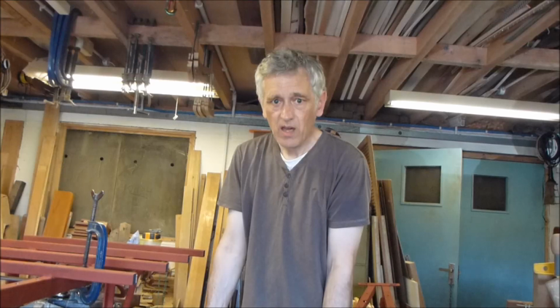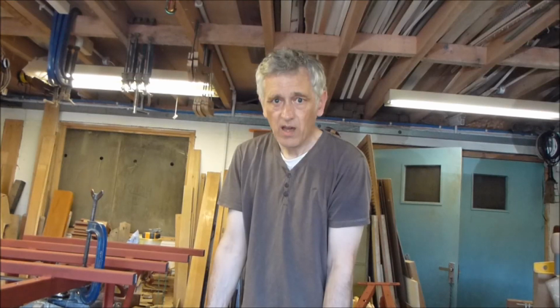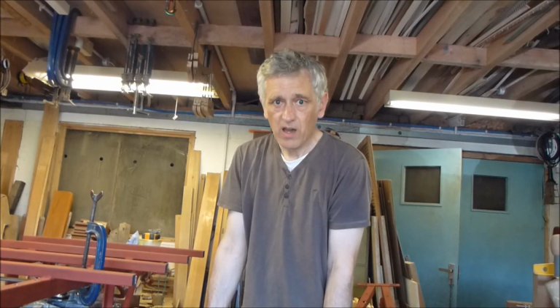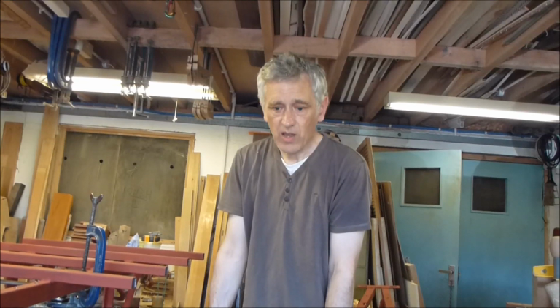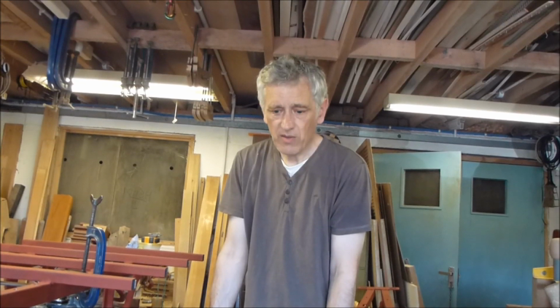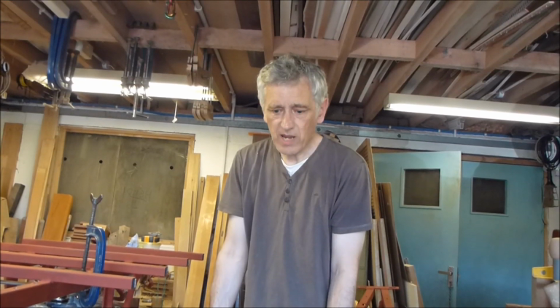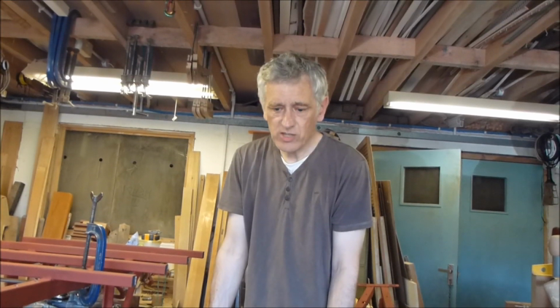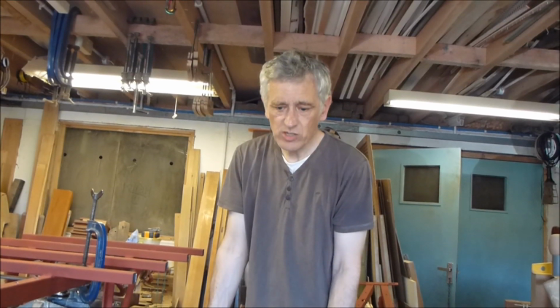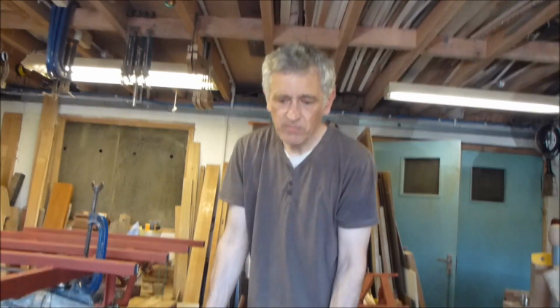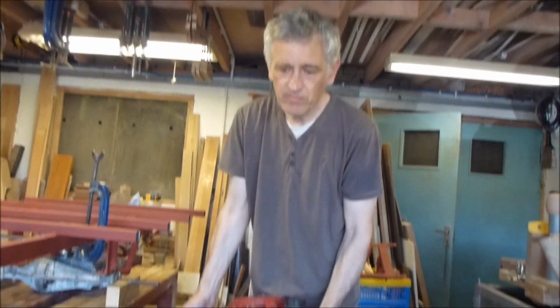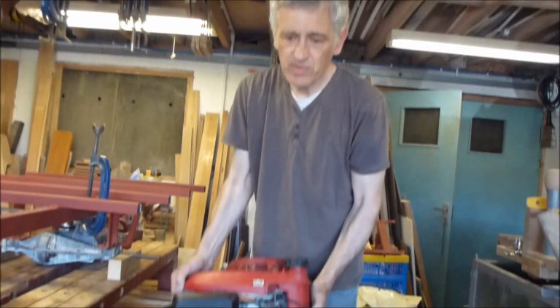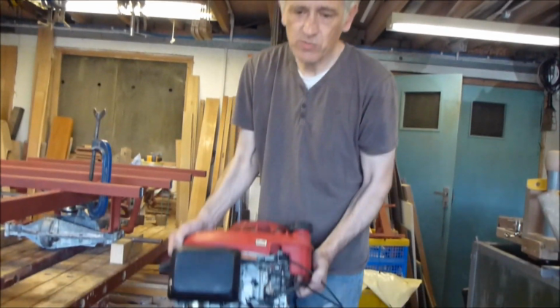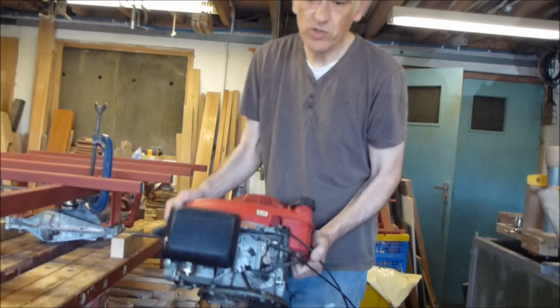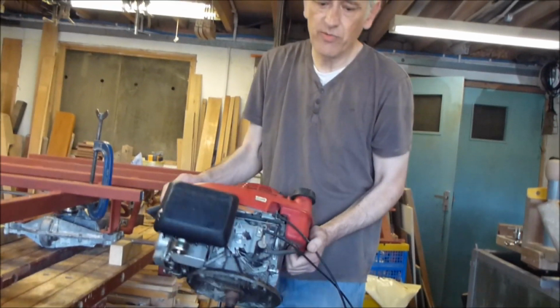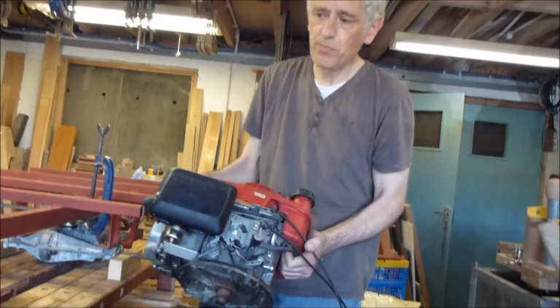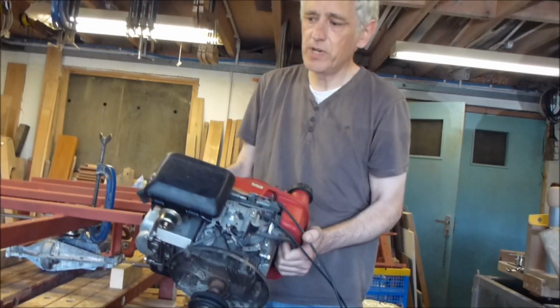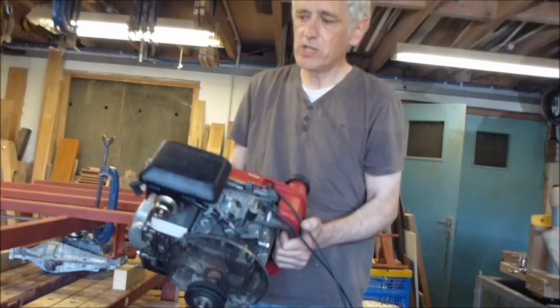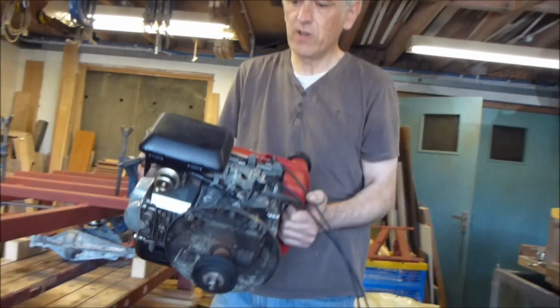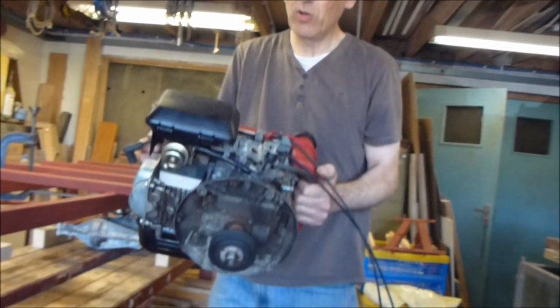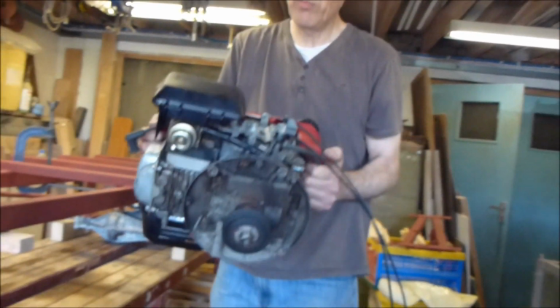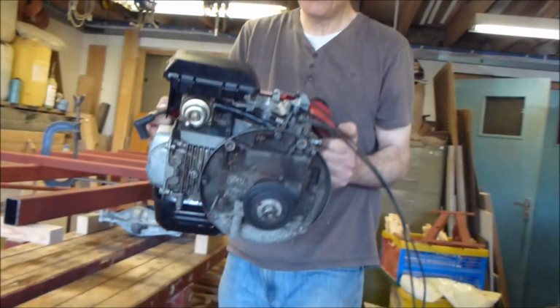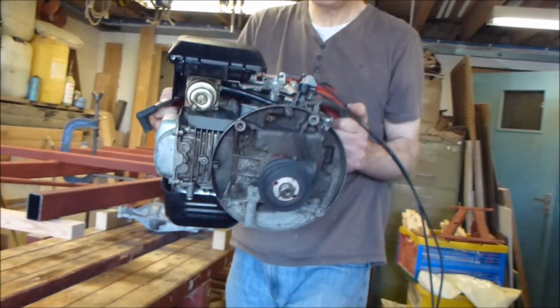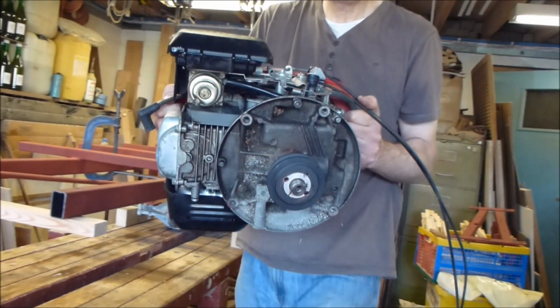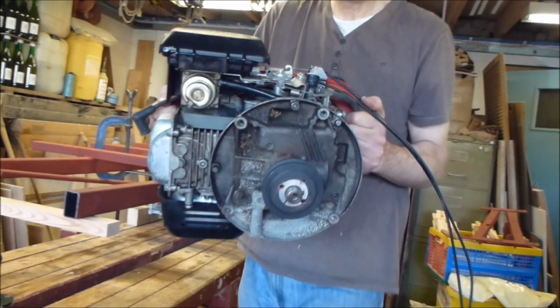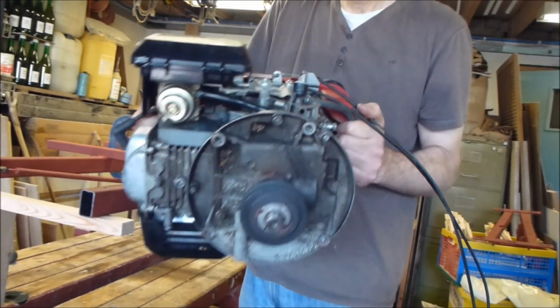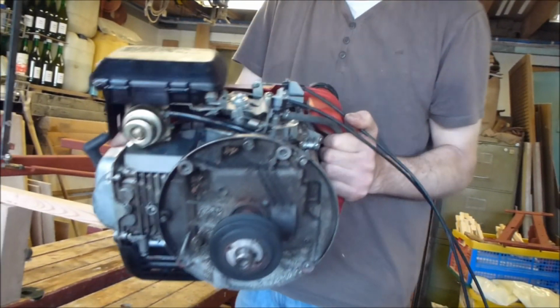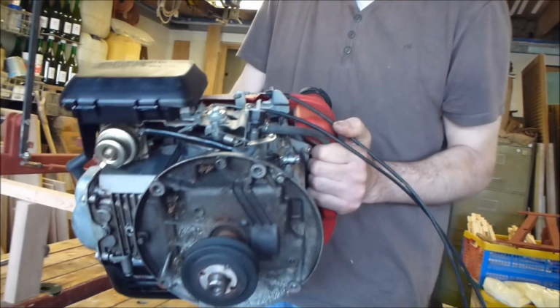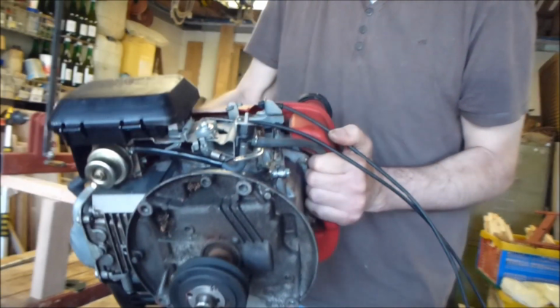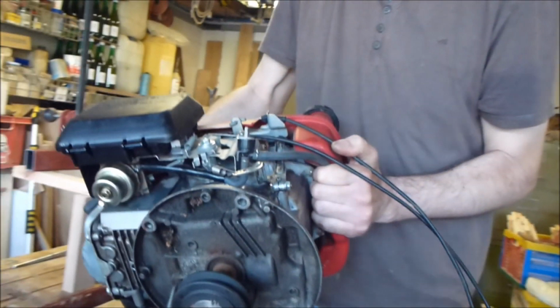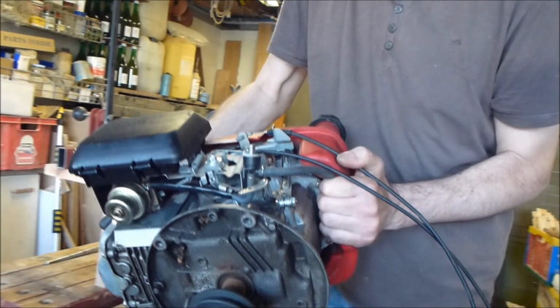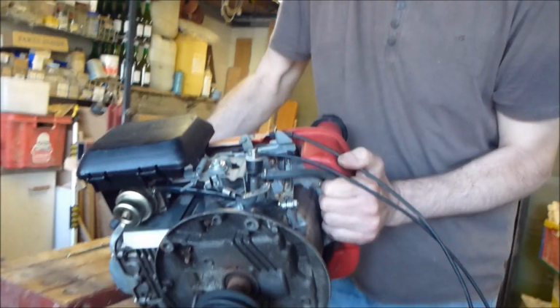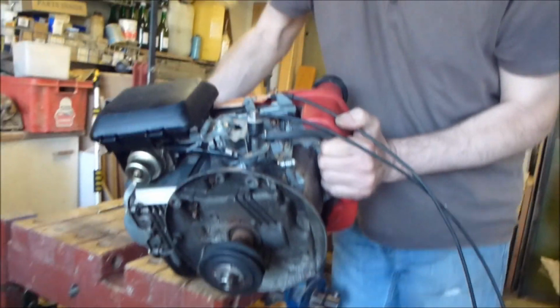I now have an engine. This was off a pedestrian lawnmower — four and a half horsepower.